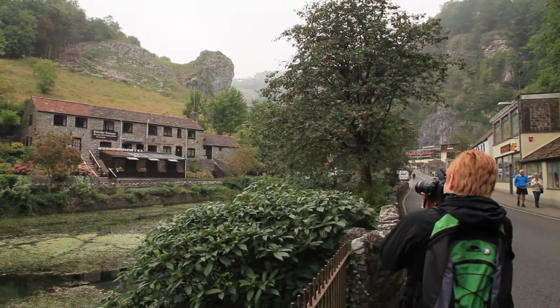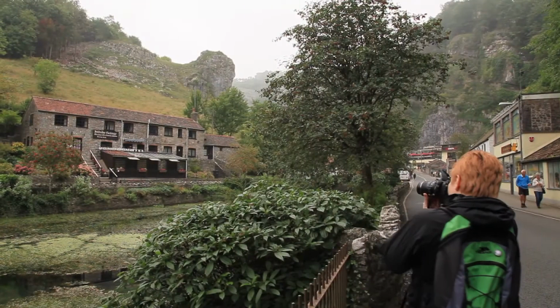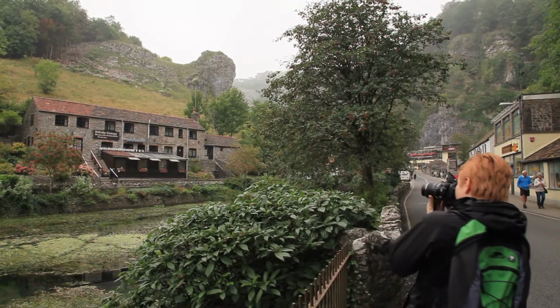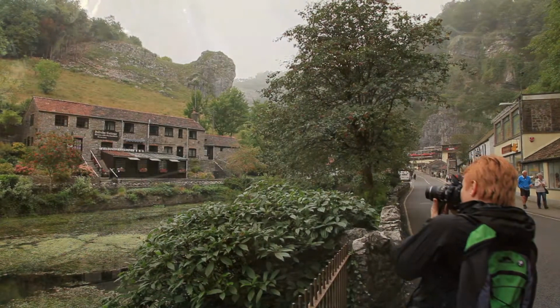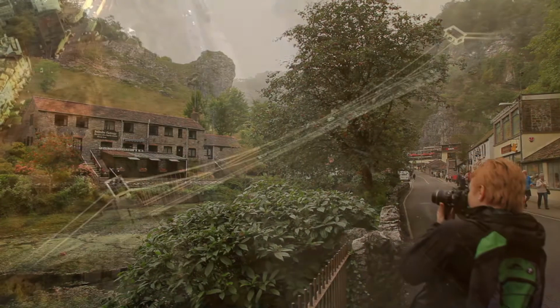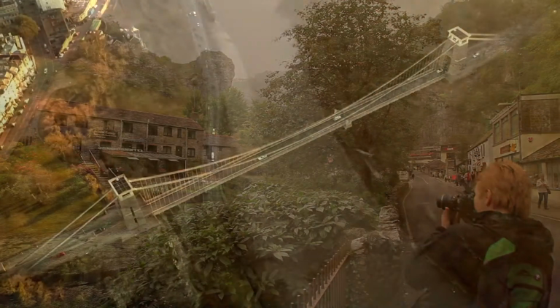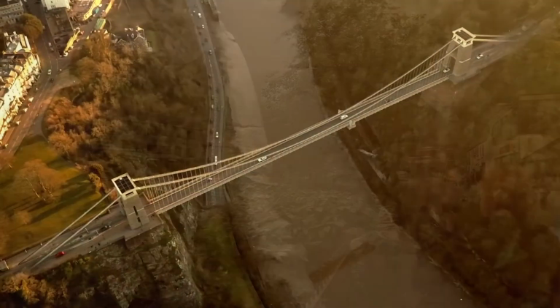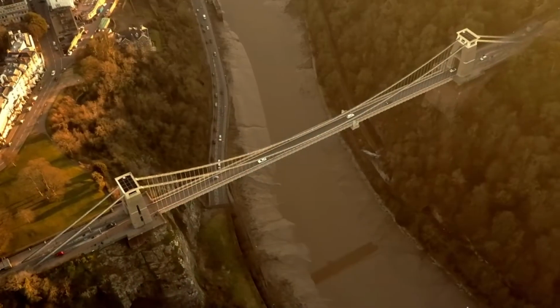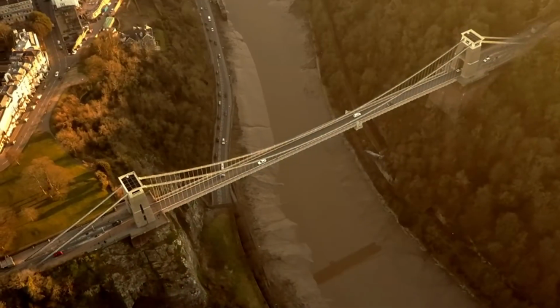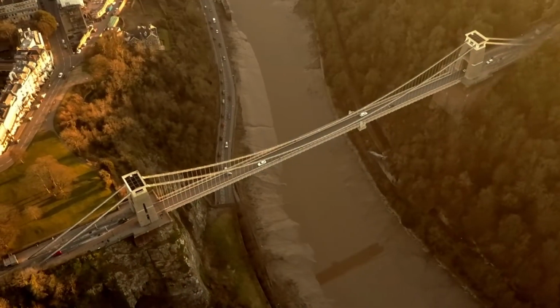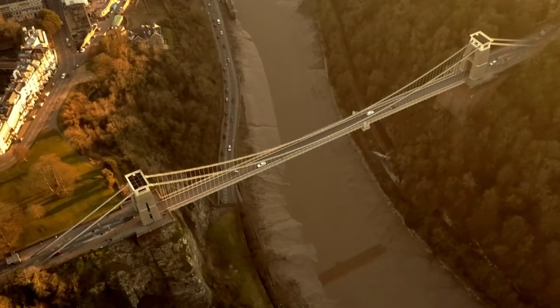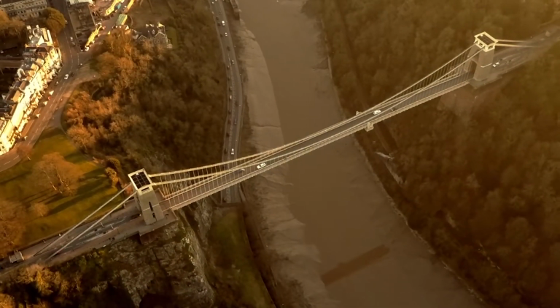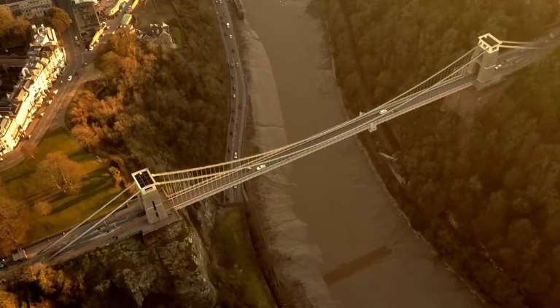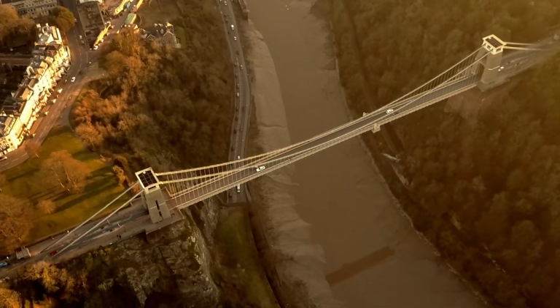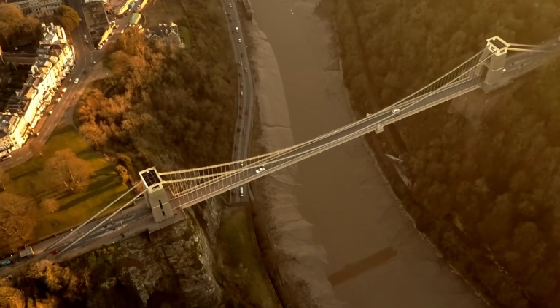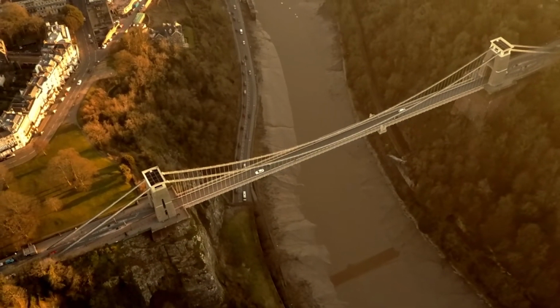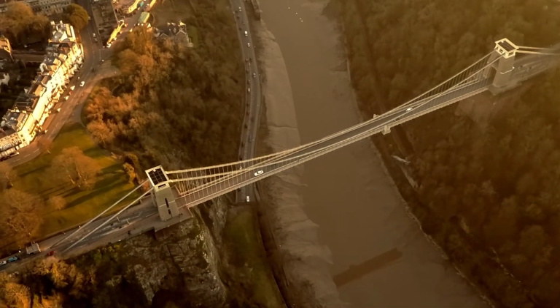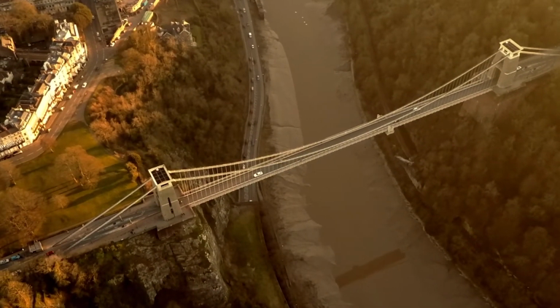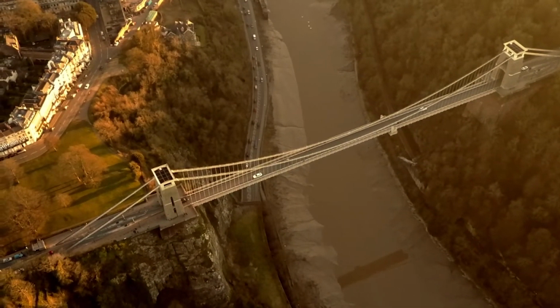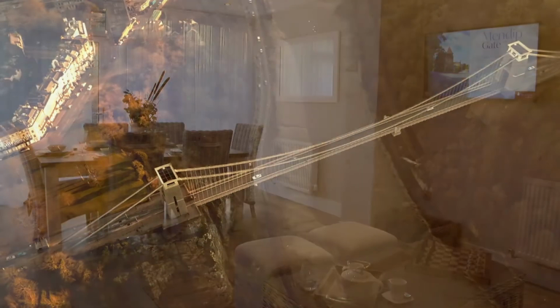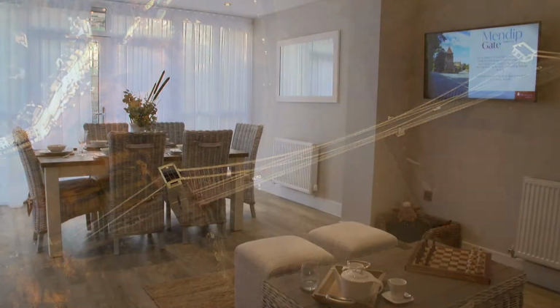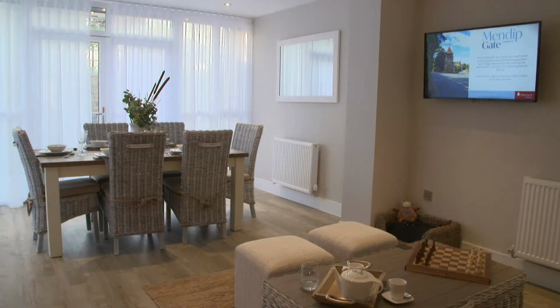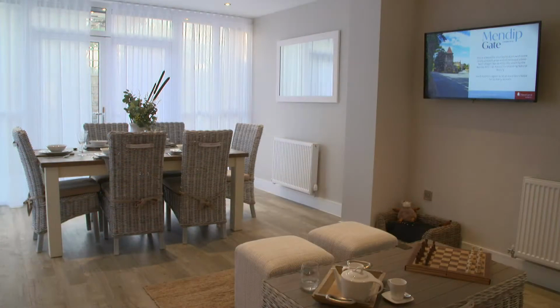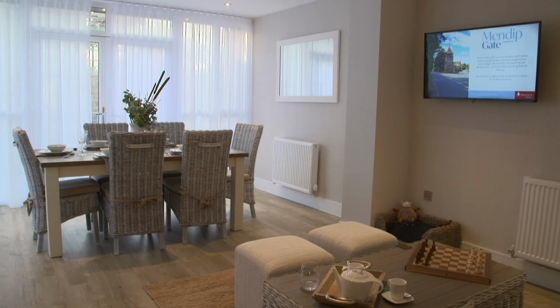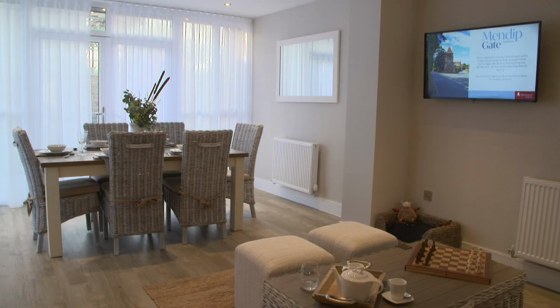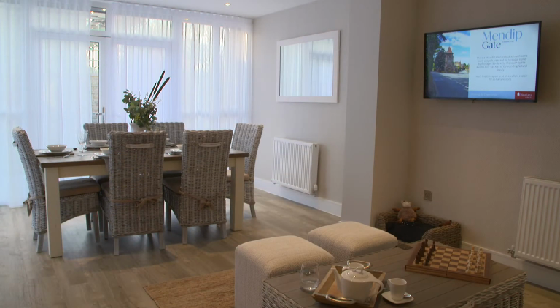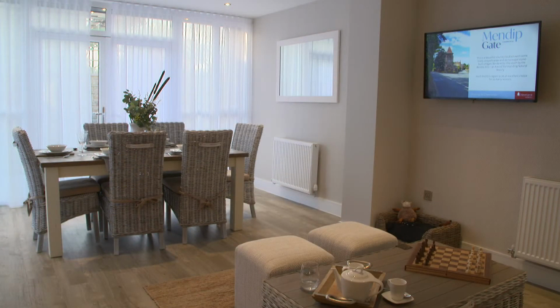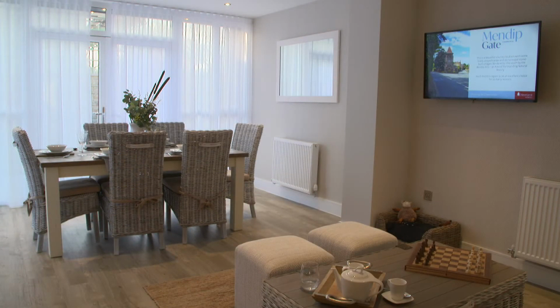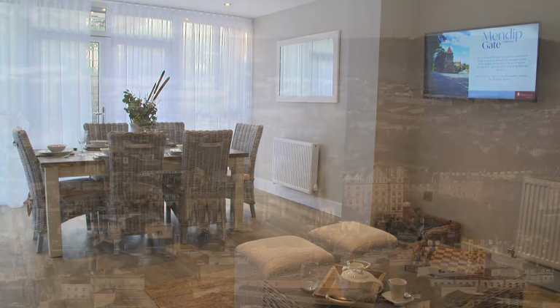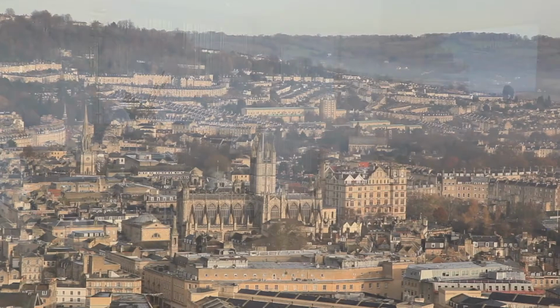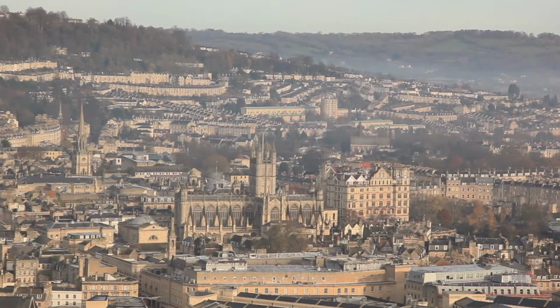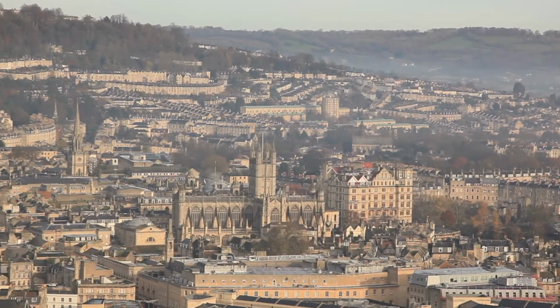Mendip Gate in Churchill is a fantastic location if you're a city lover. You have Bristol just a short drive away, and you also have the option of going to Bath.